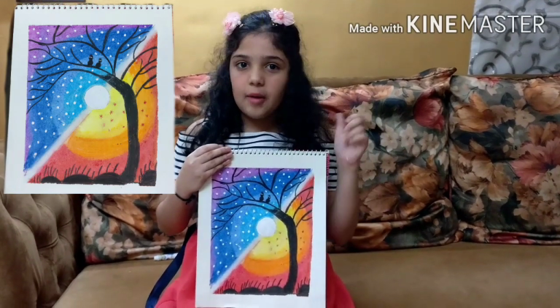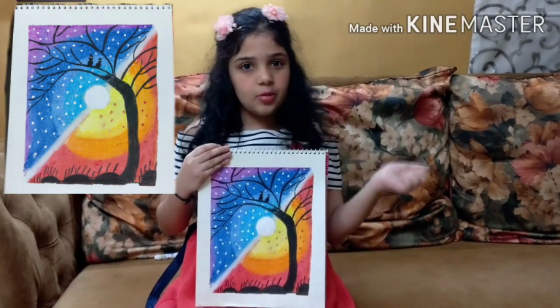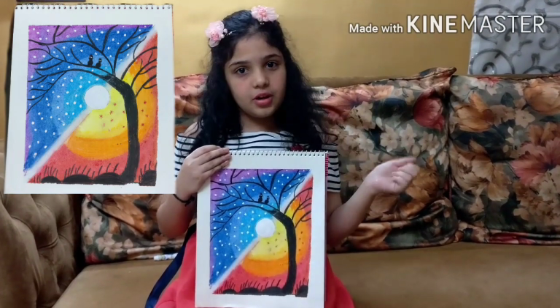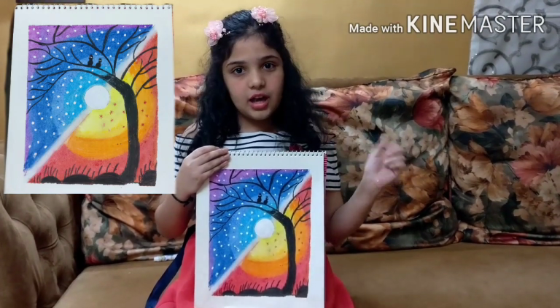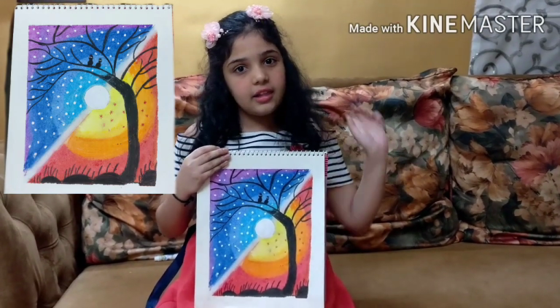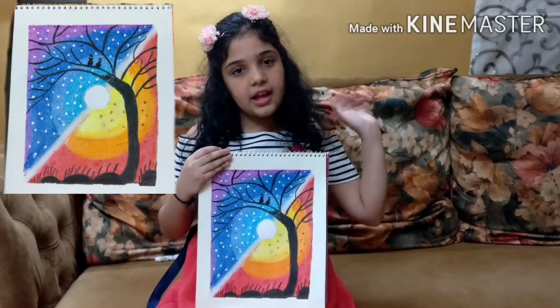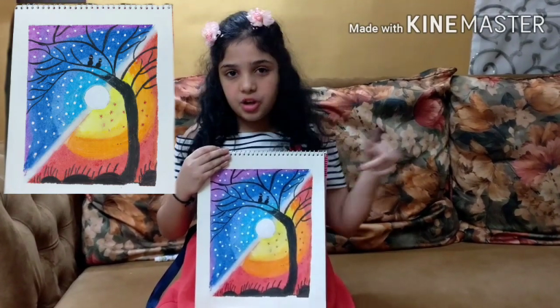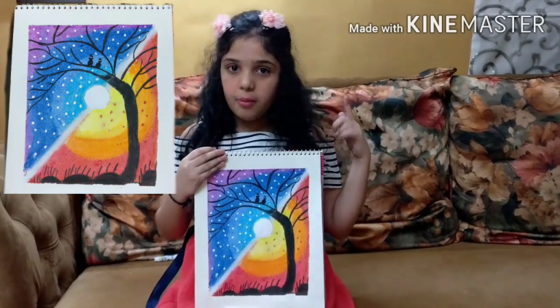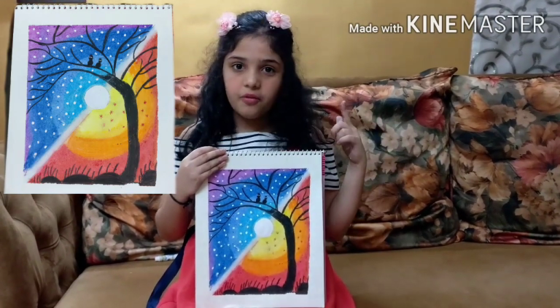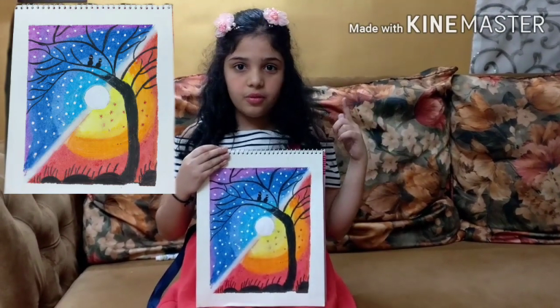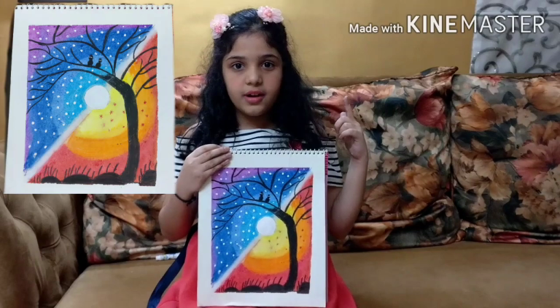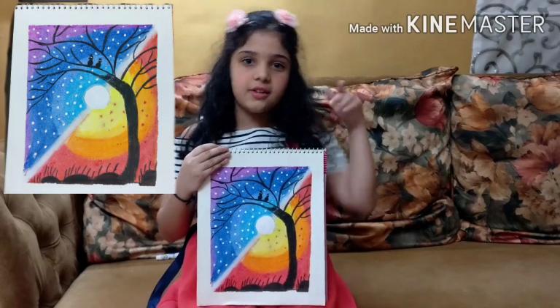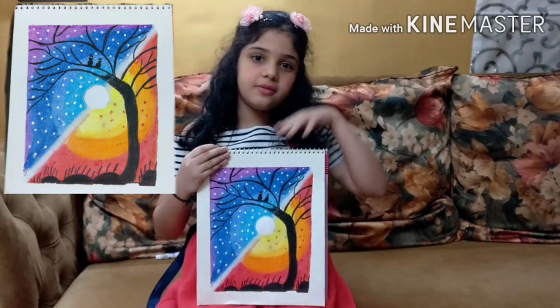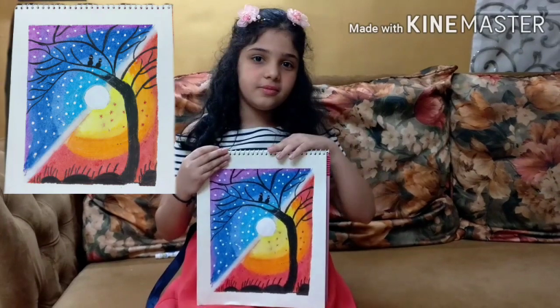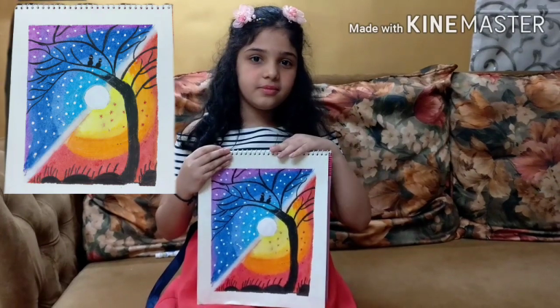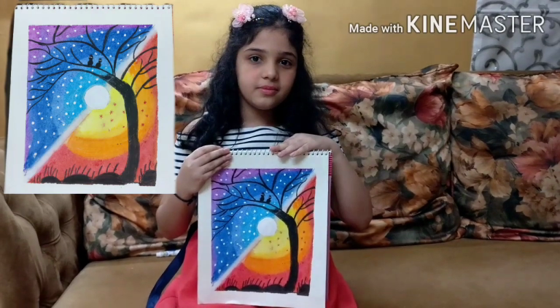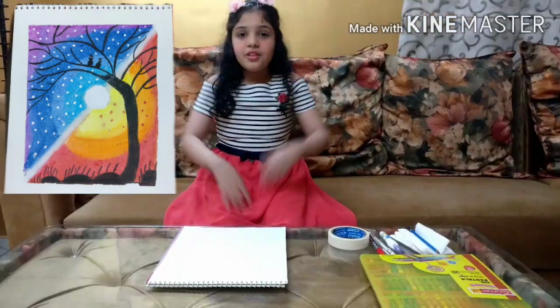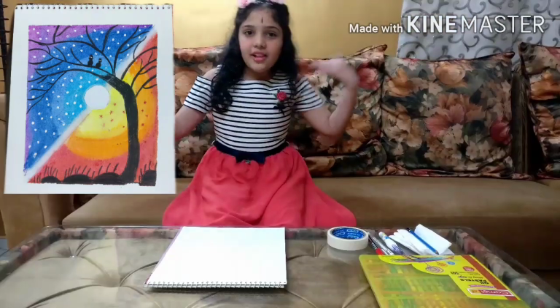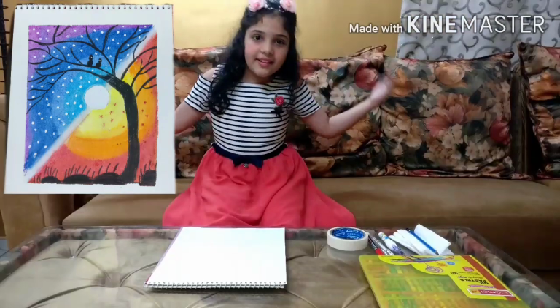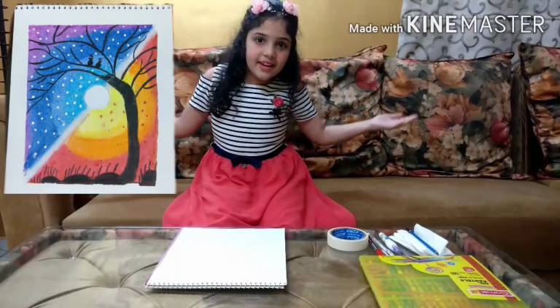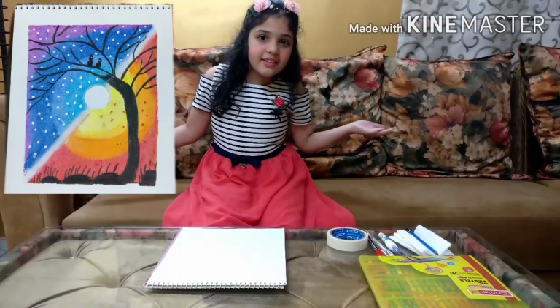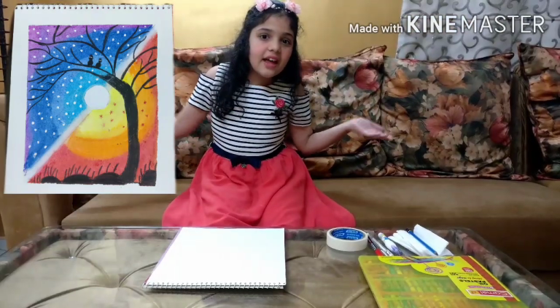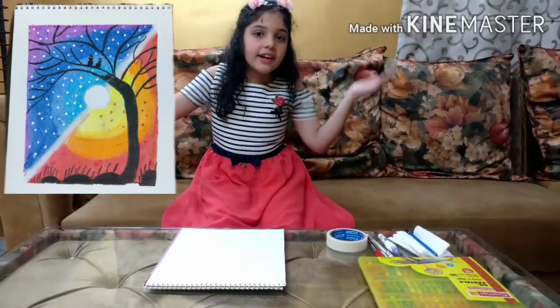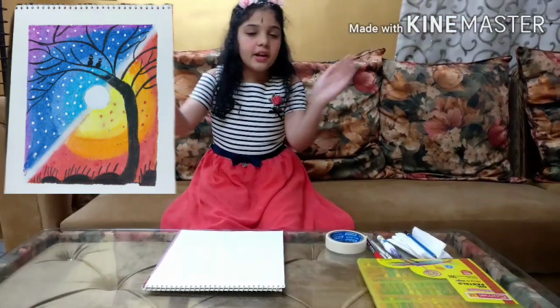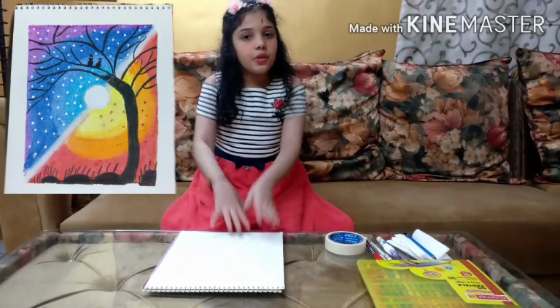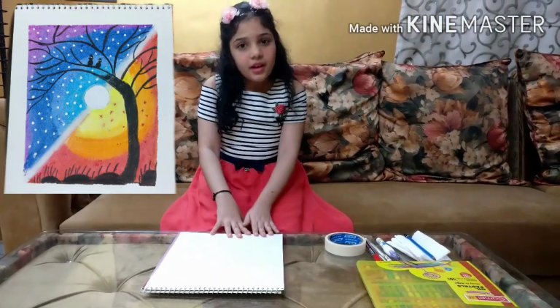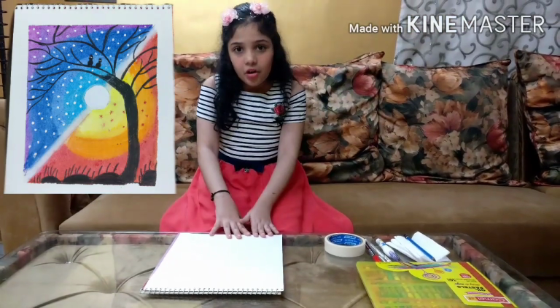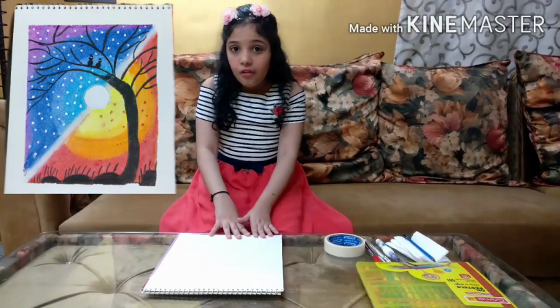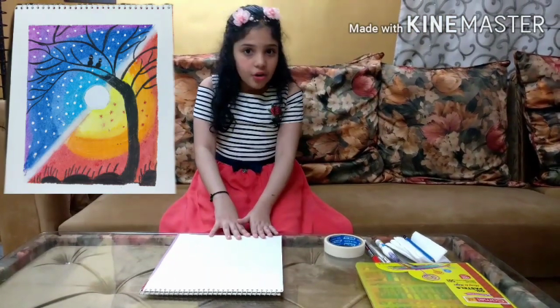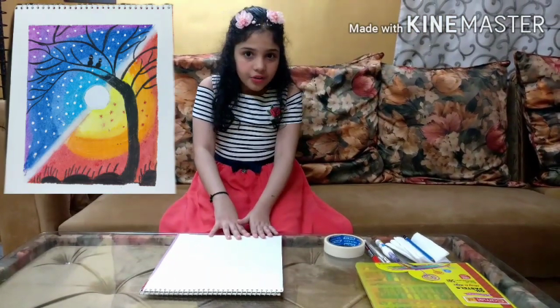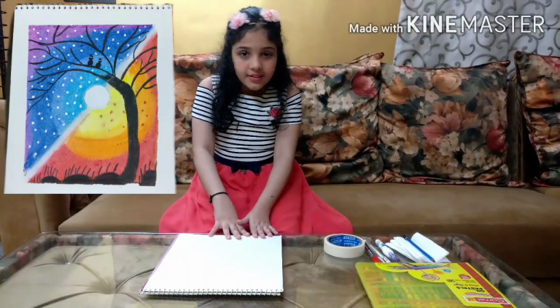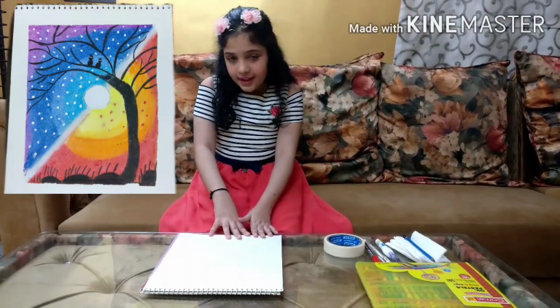subscribe to my channel and join my full video. So let's get started with the craft, or you can say DIY.